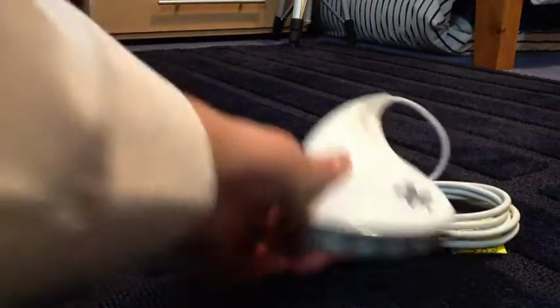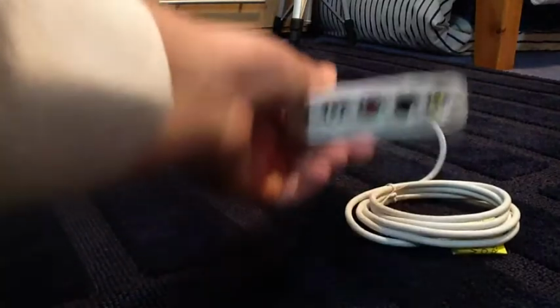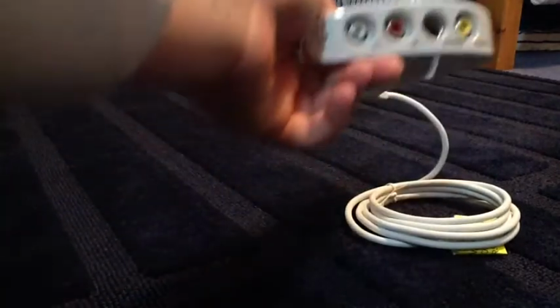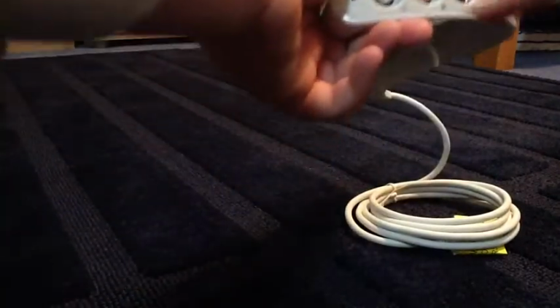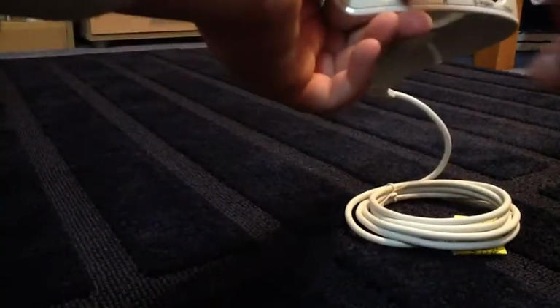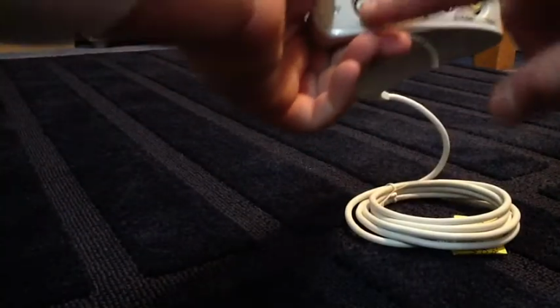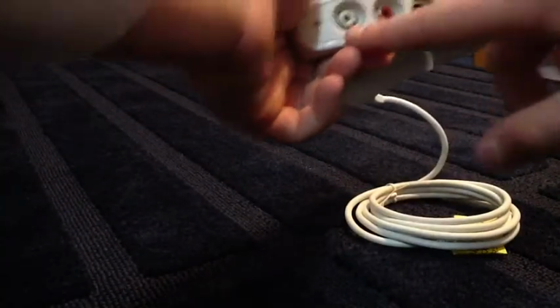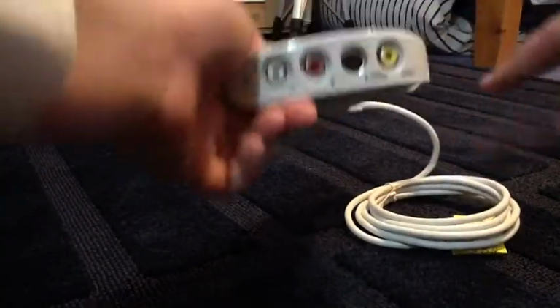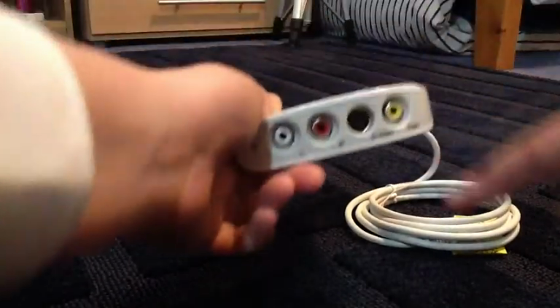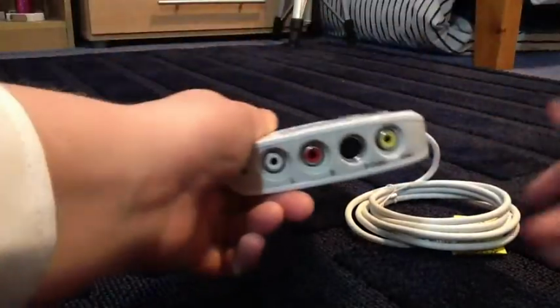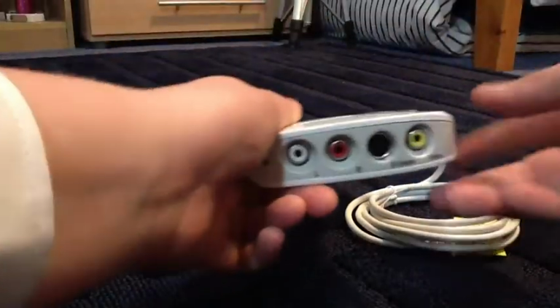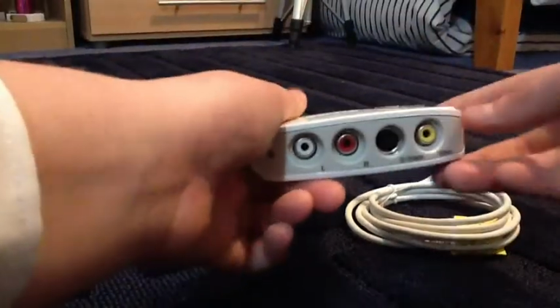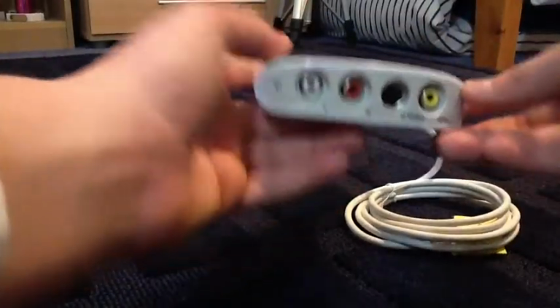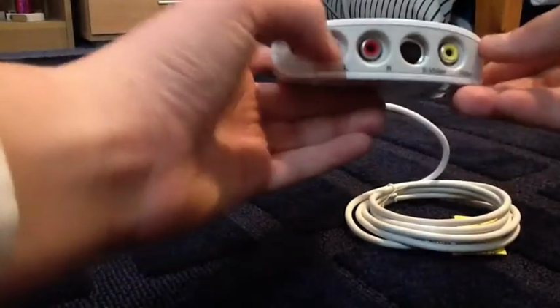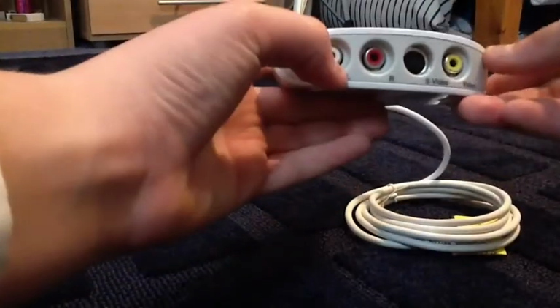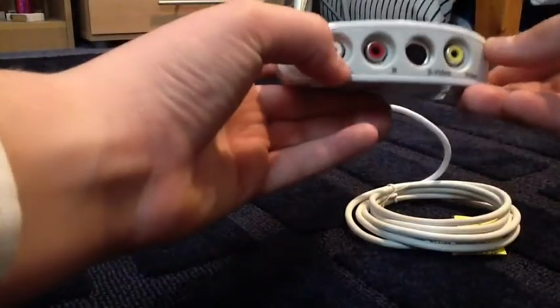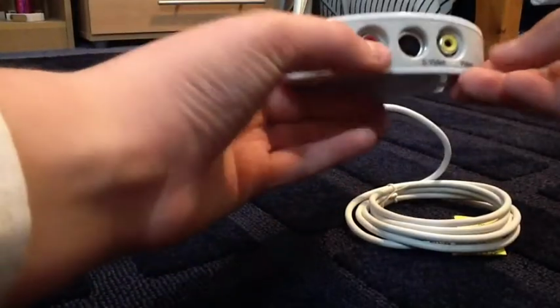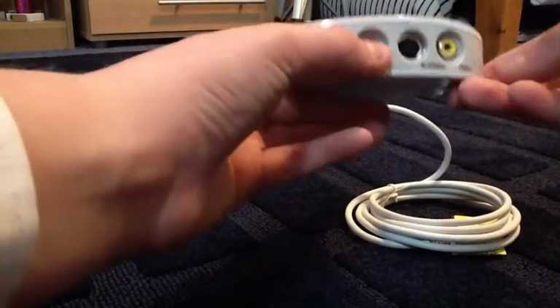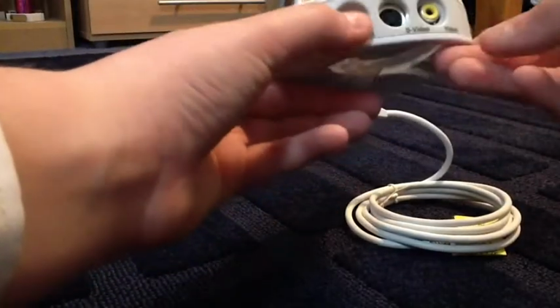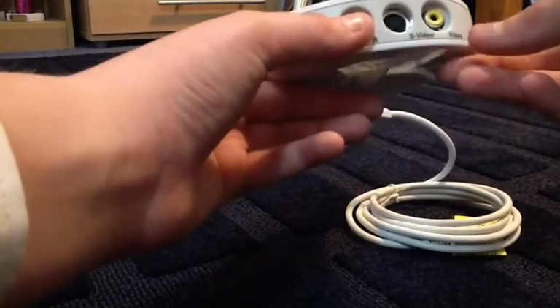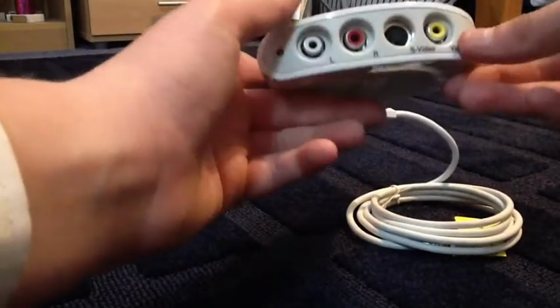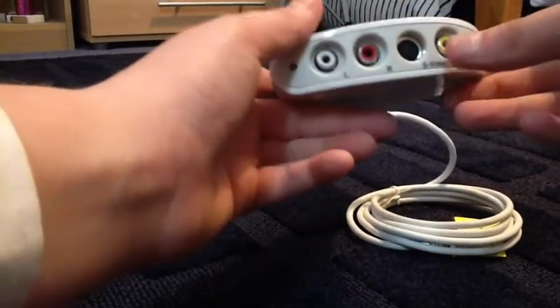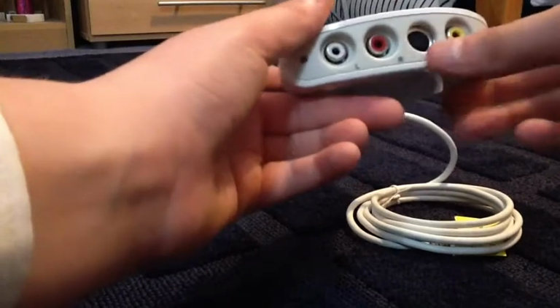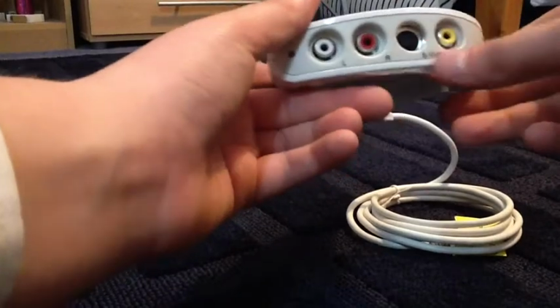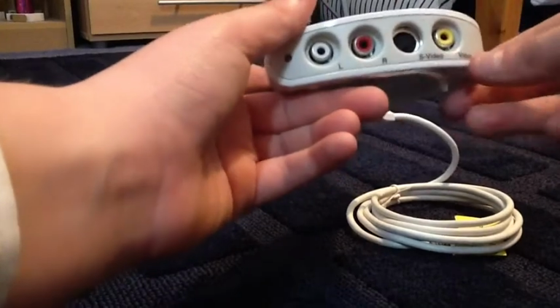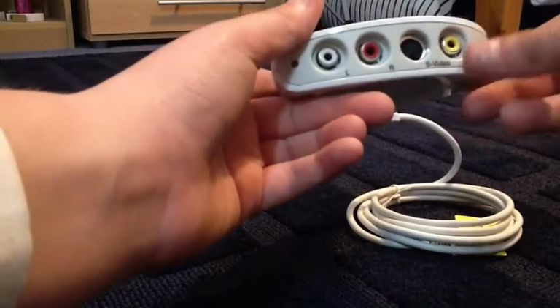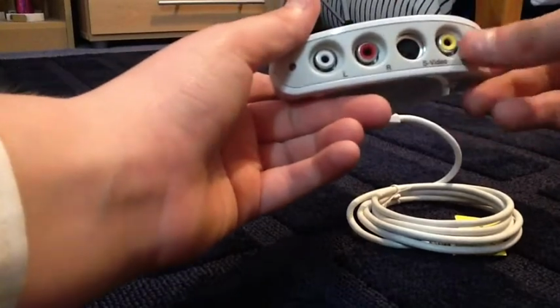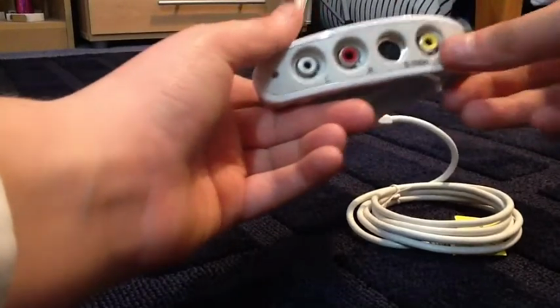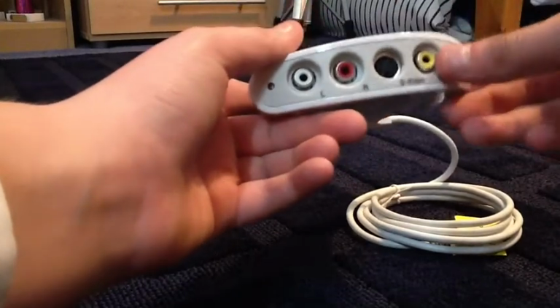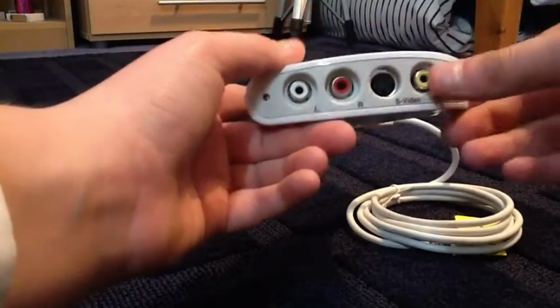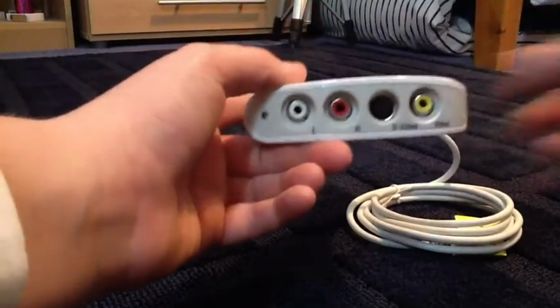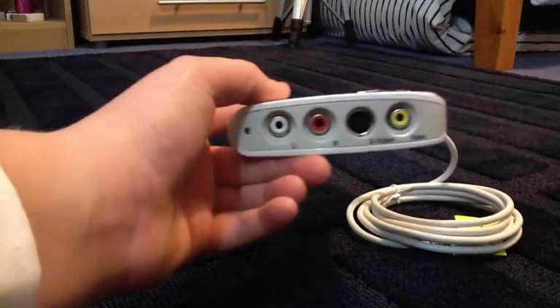You have three ports here: left audio, right audio, and then S-video, and then just the AV video here.